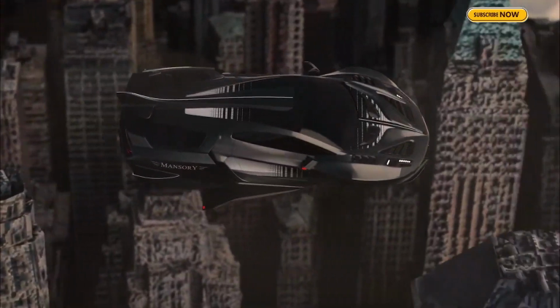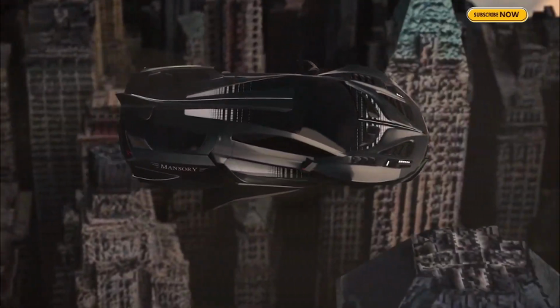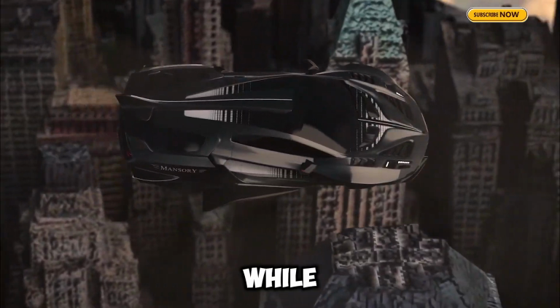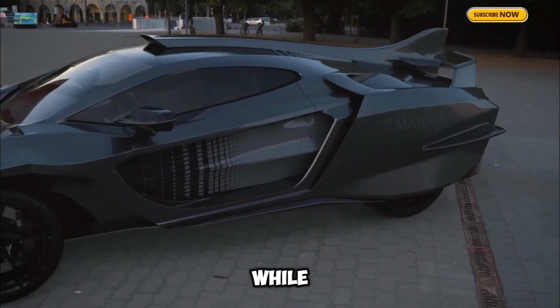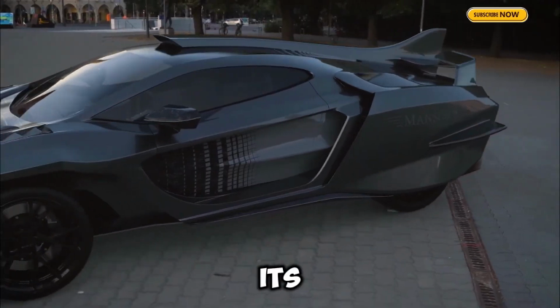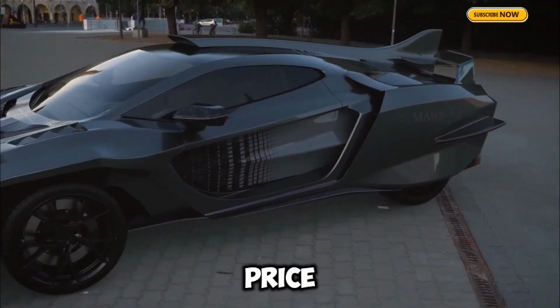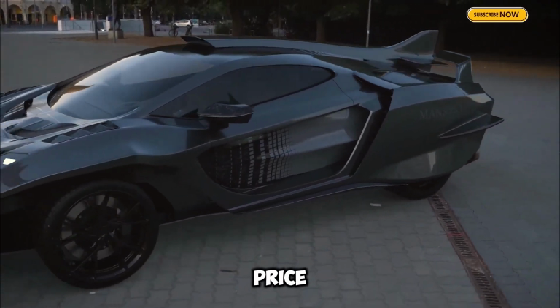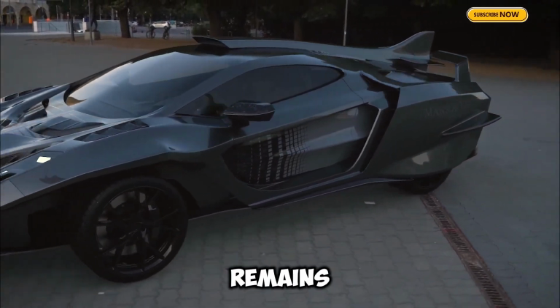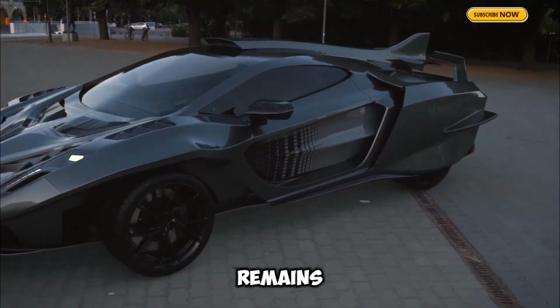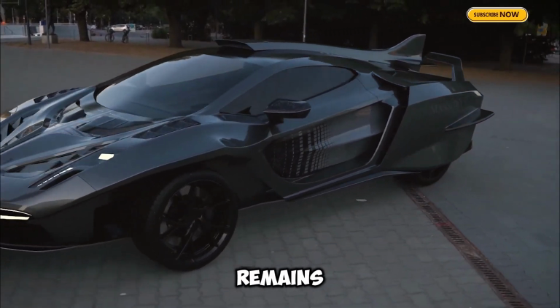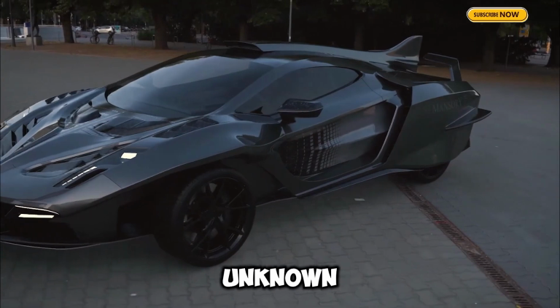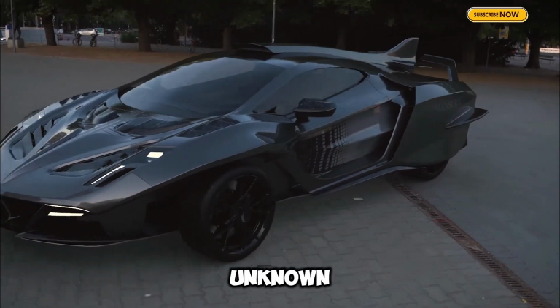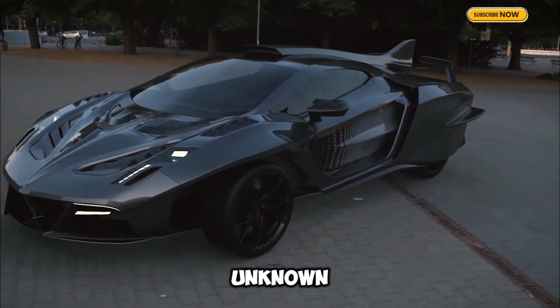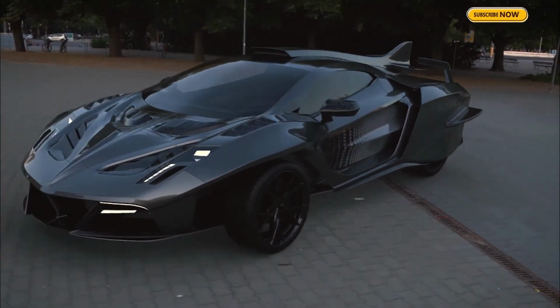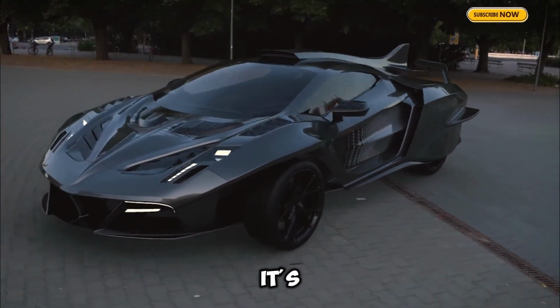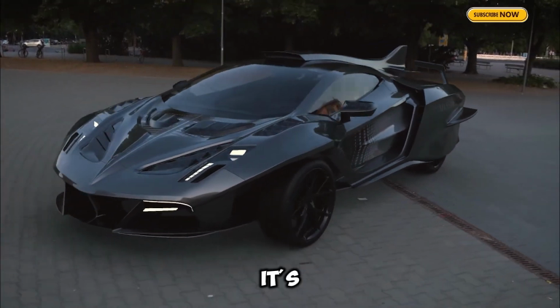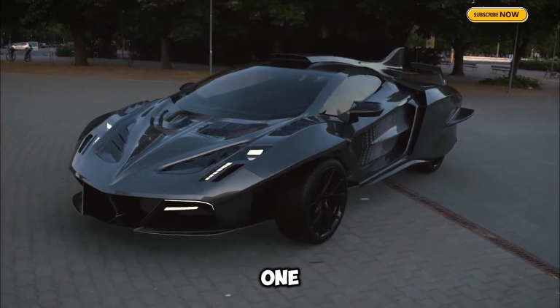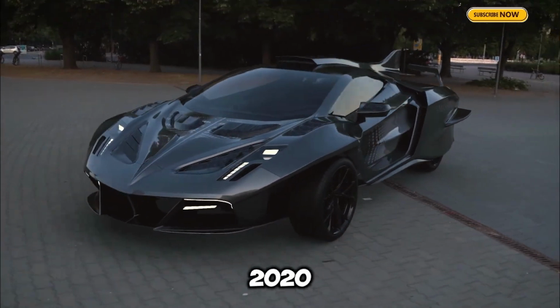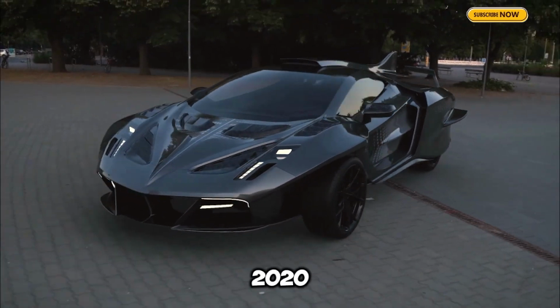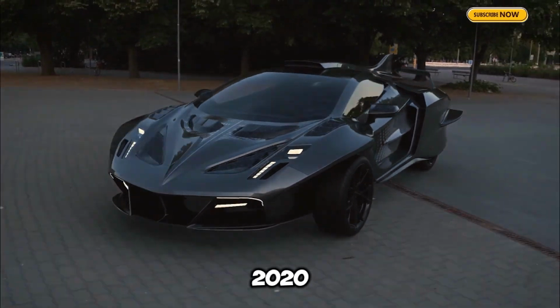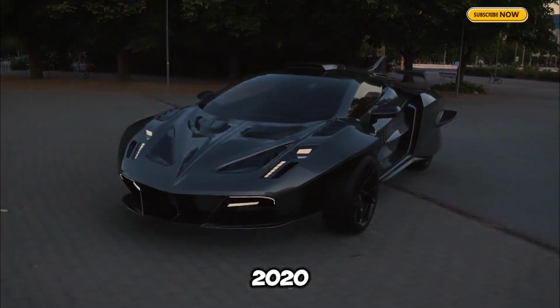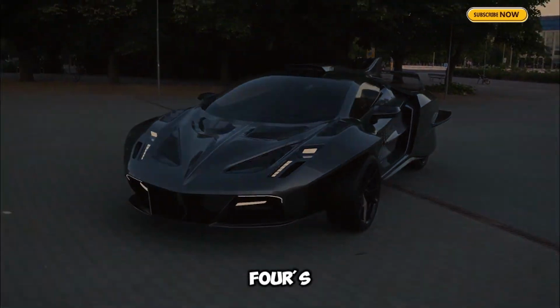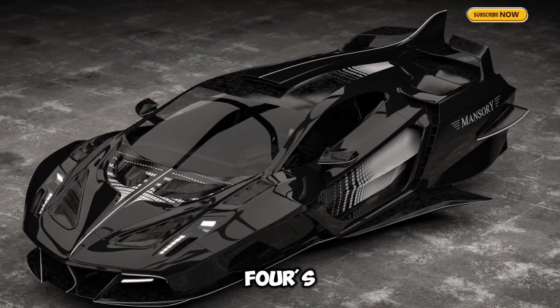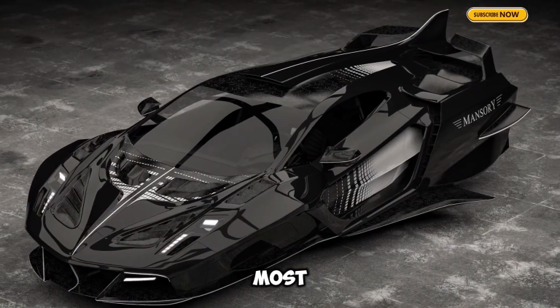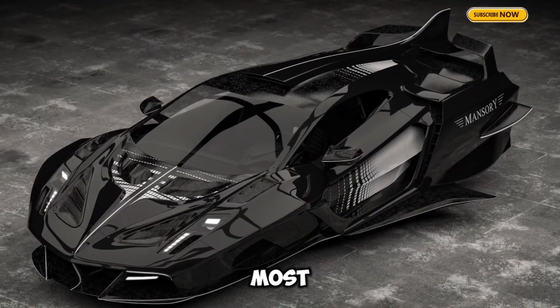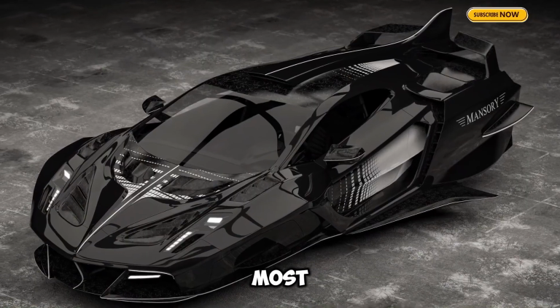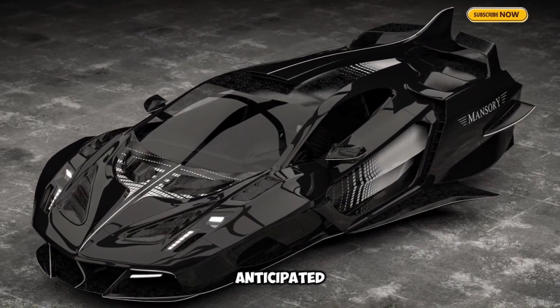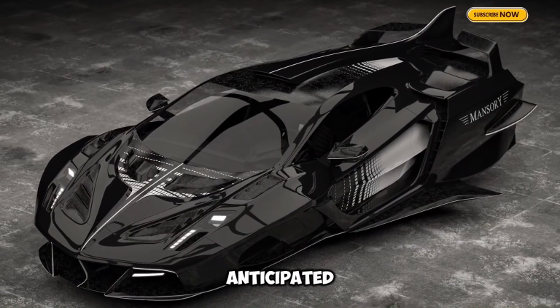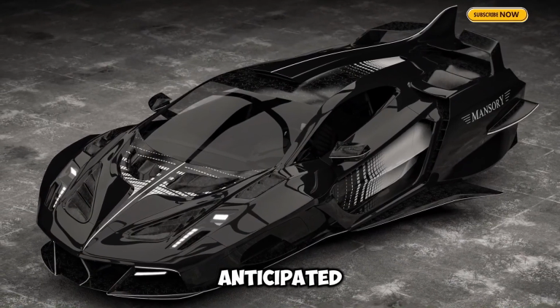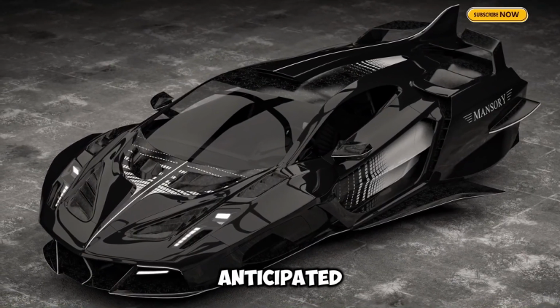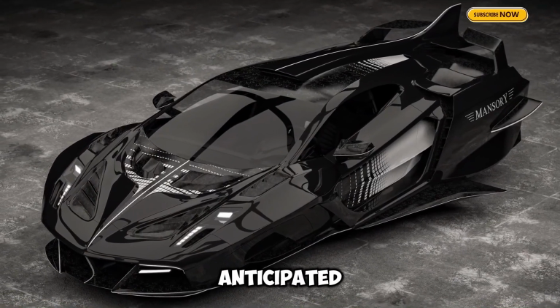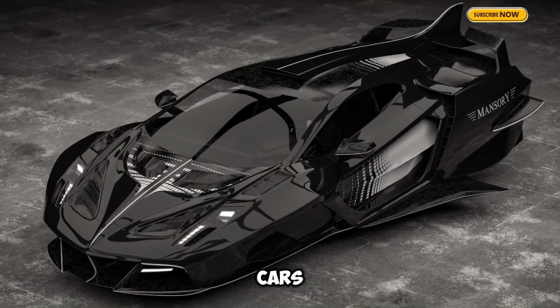While its price remains unknown, it's one of 2024's most anticipated cars.